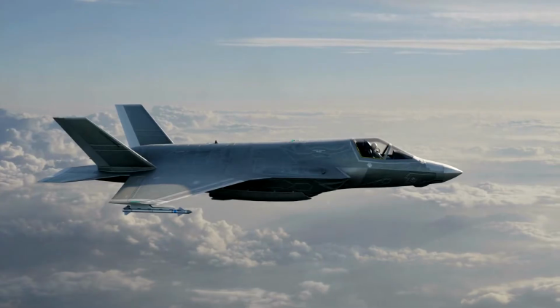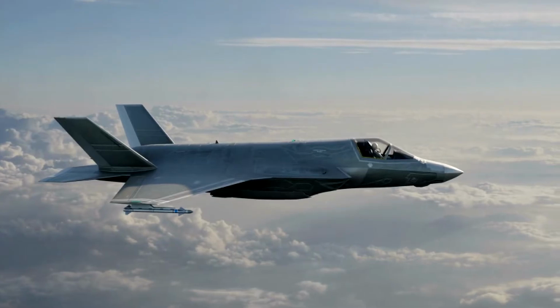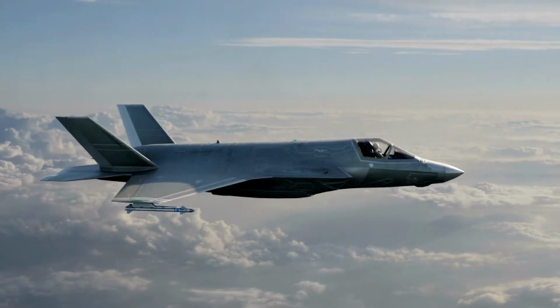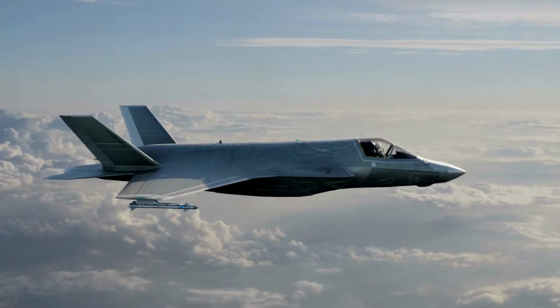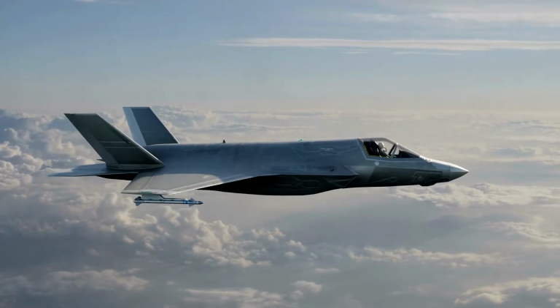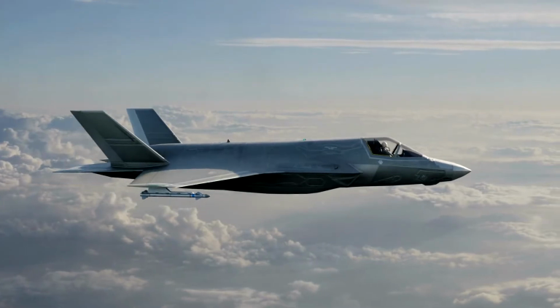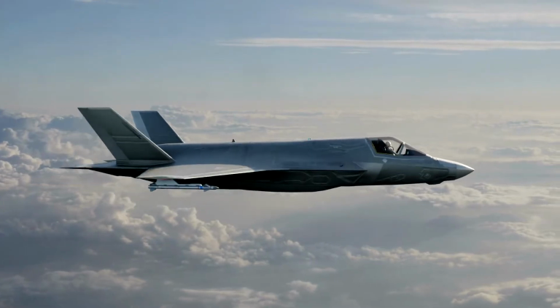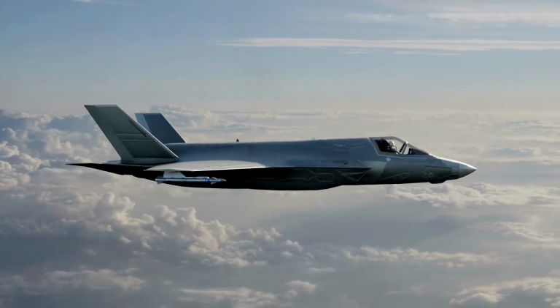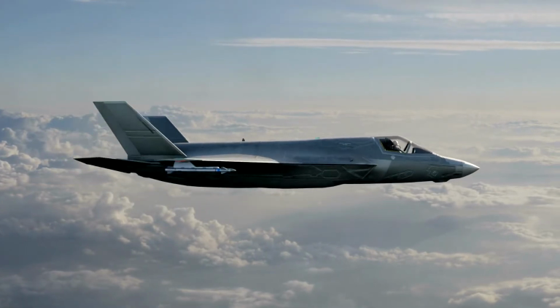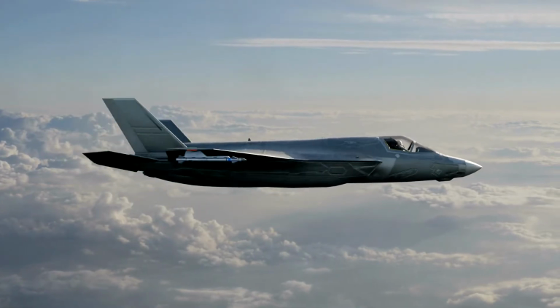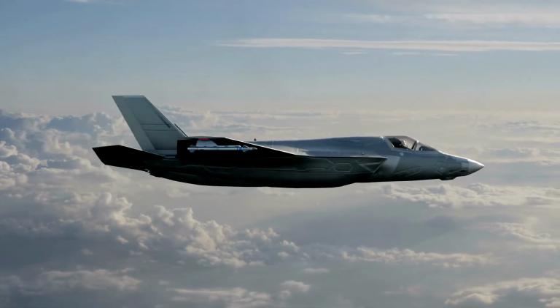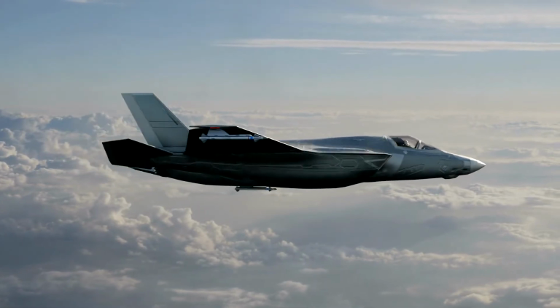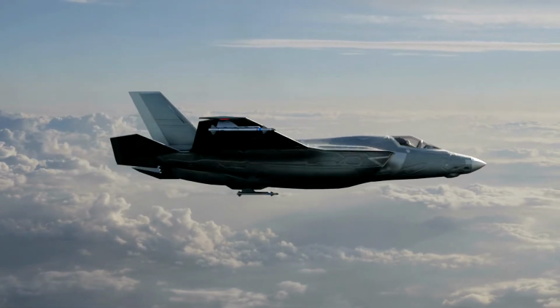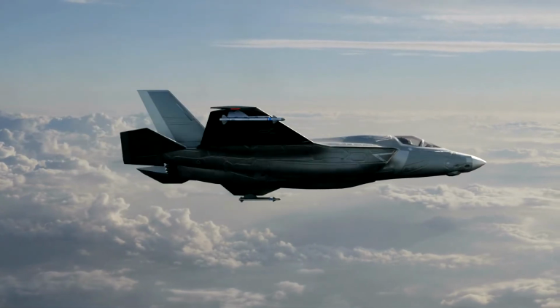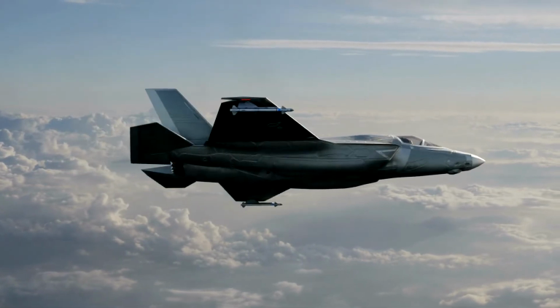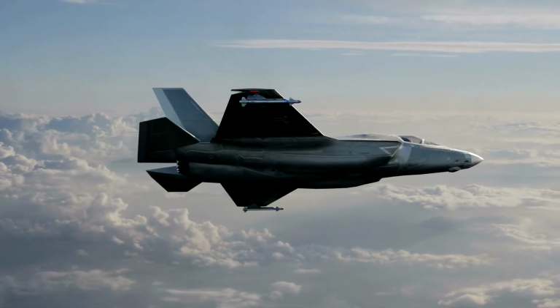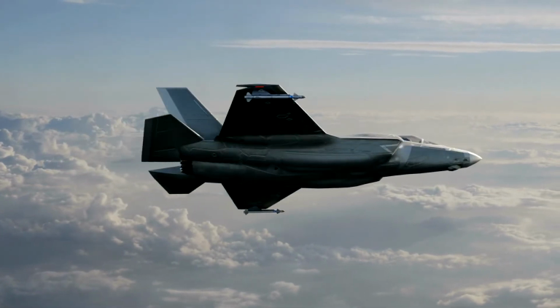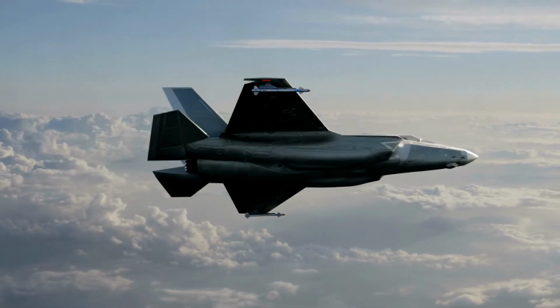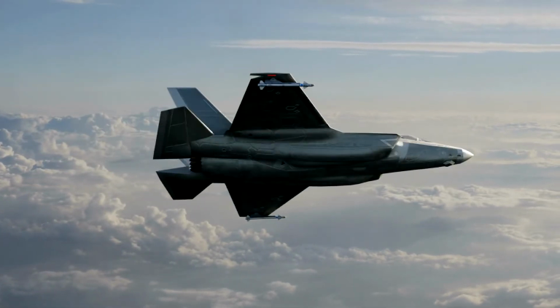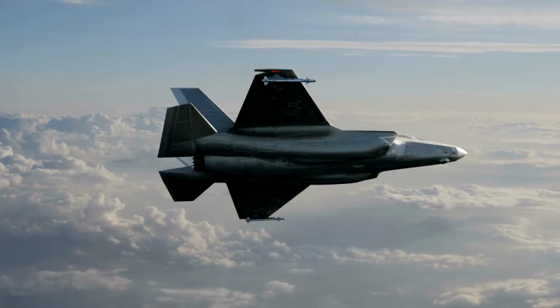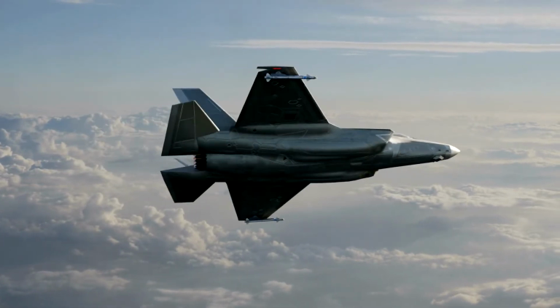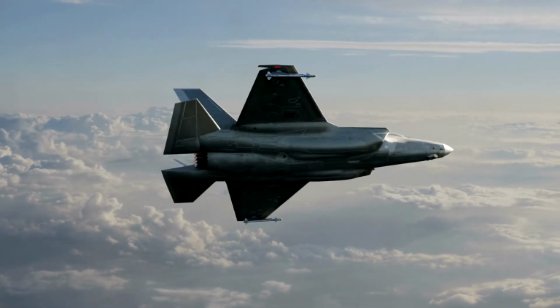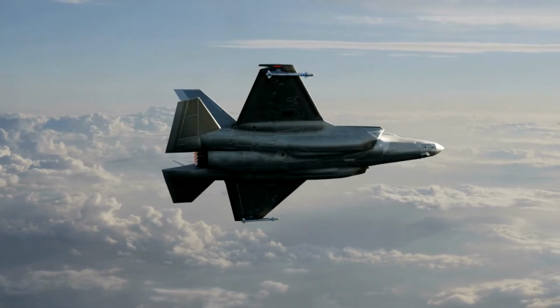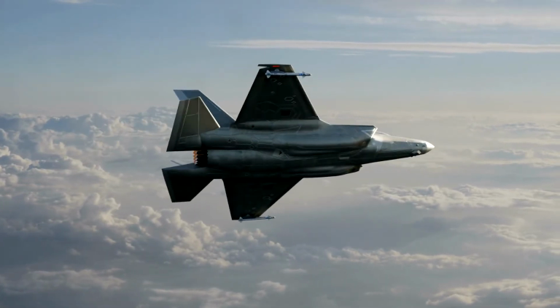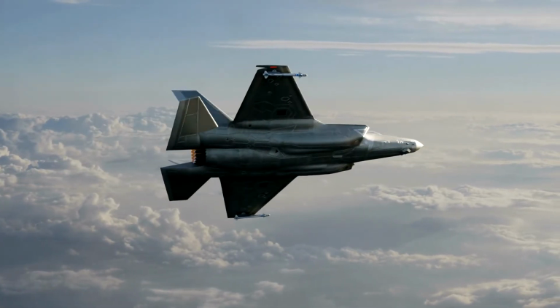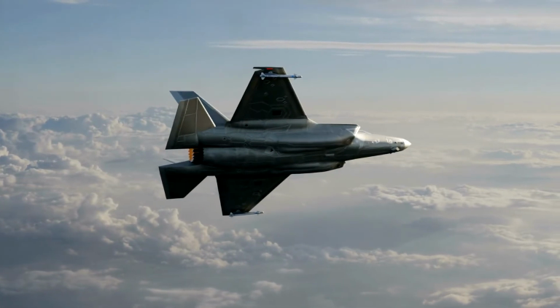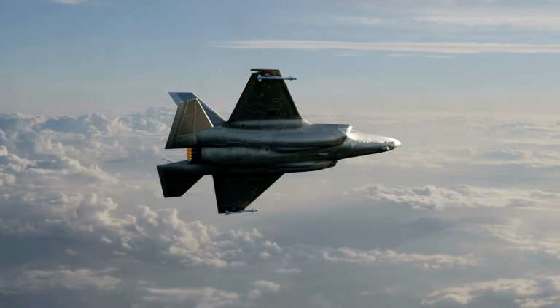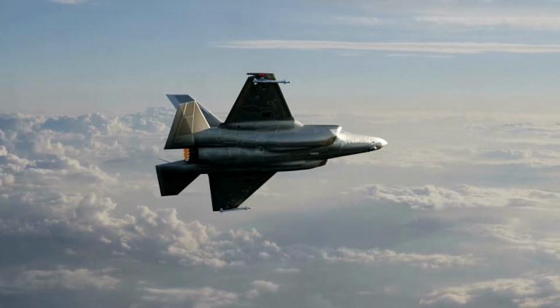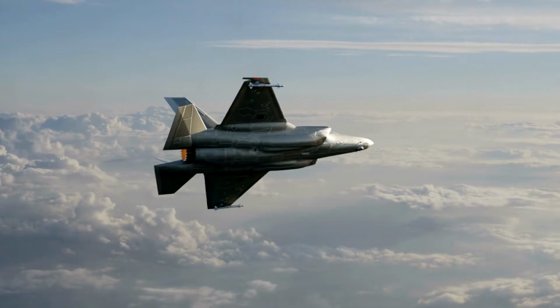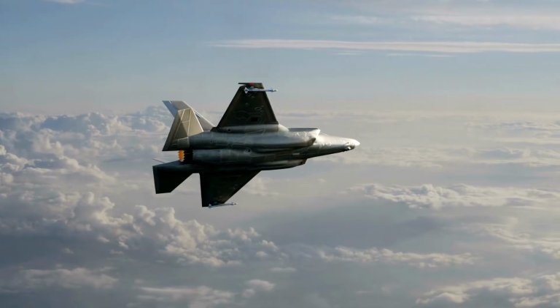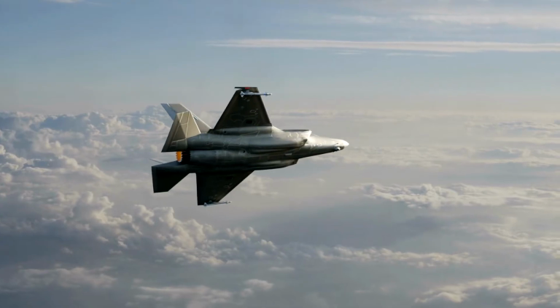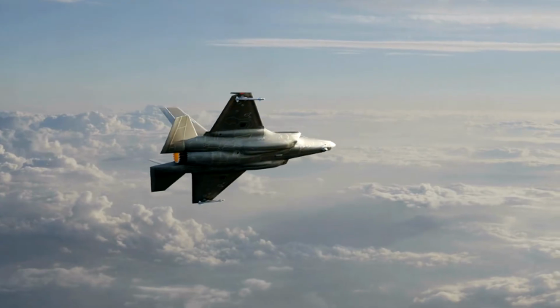In this video, we're going to take a more detailed look at the F-35 to see what makes it so special.